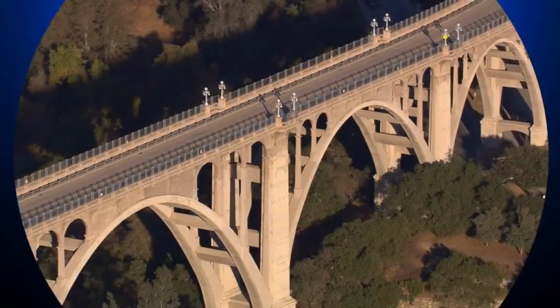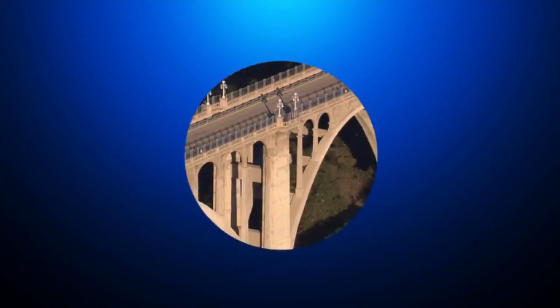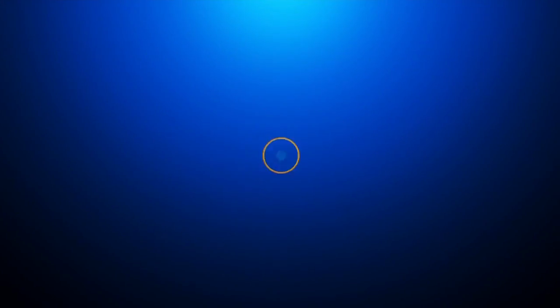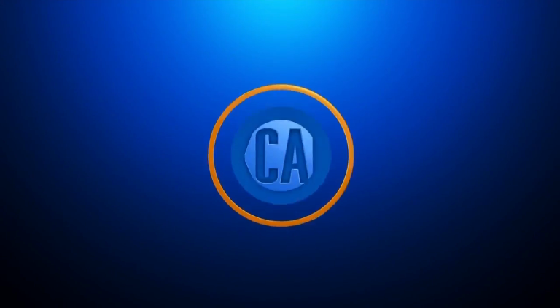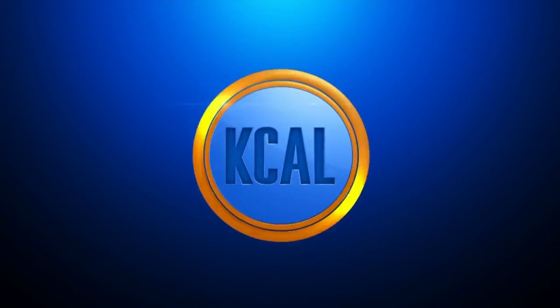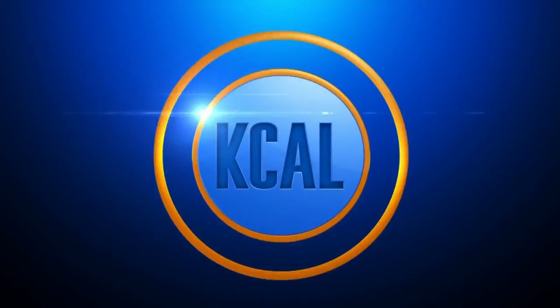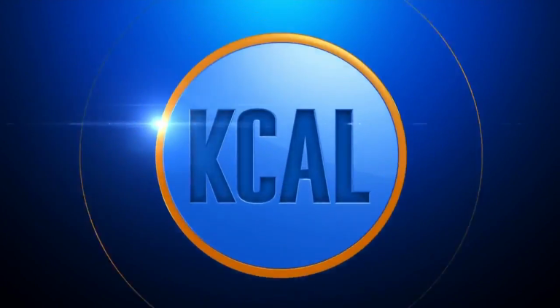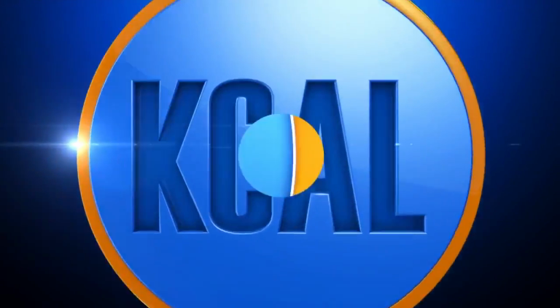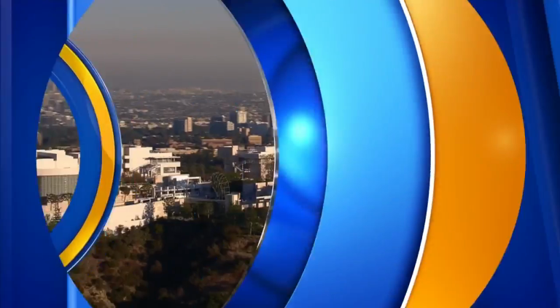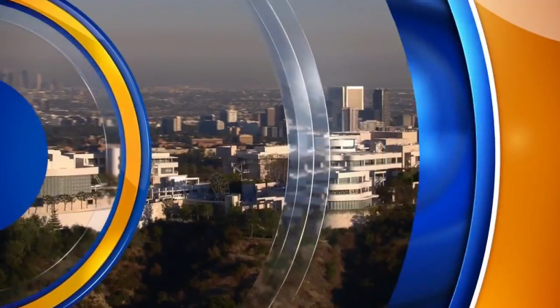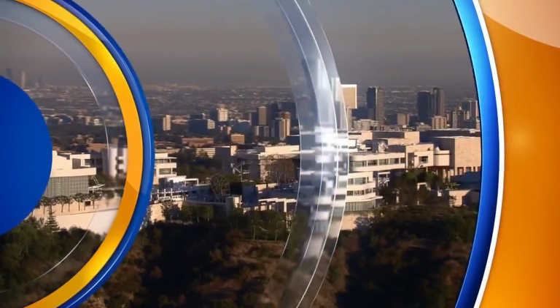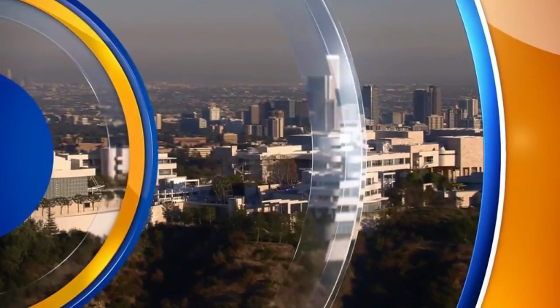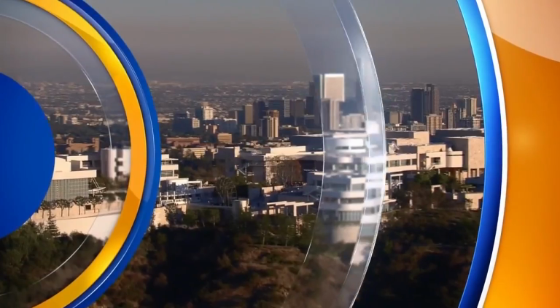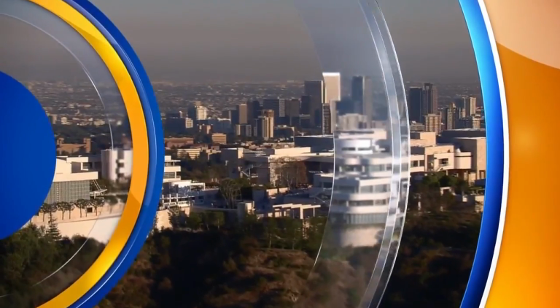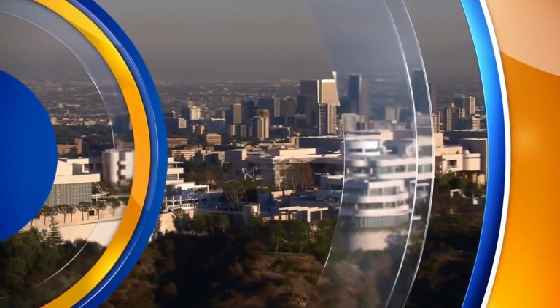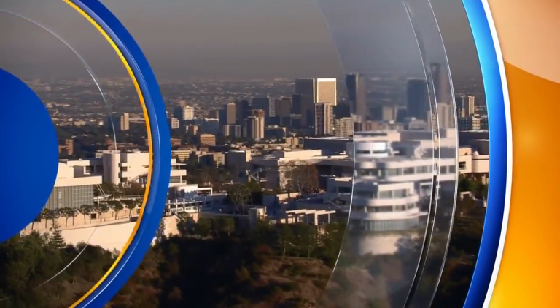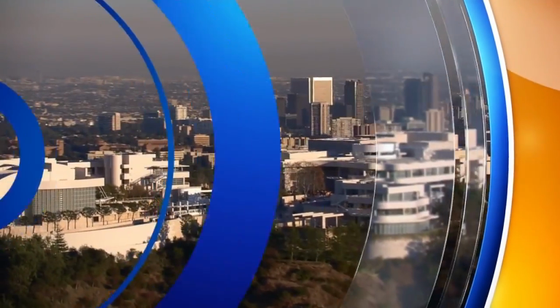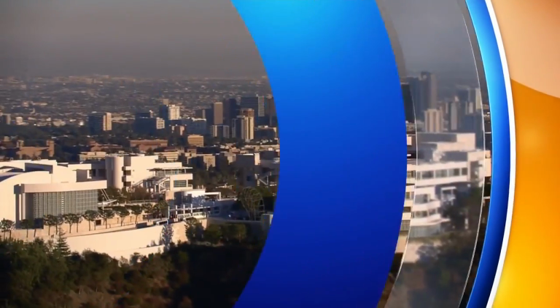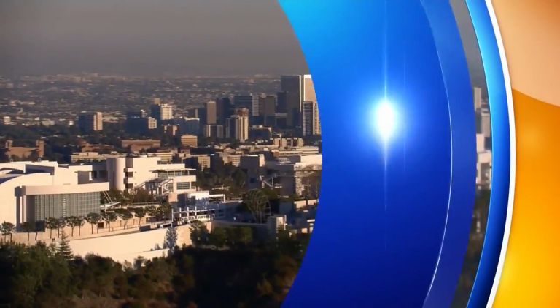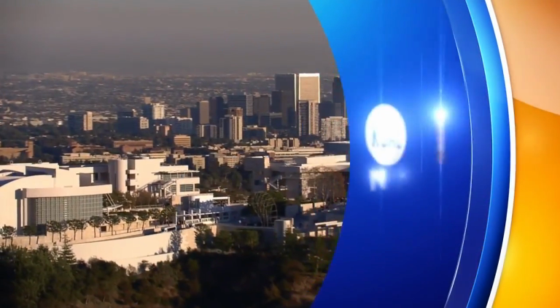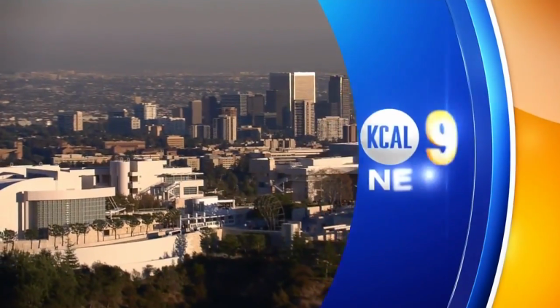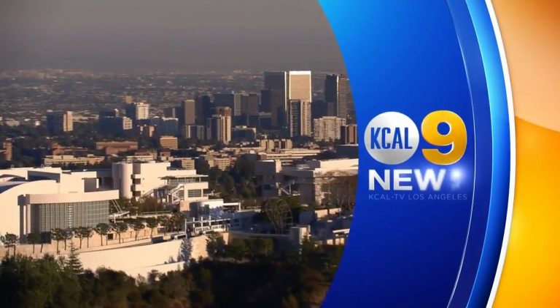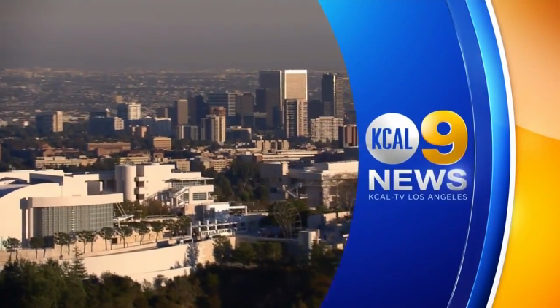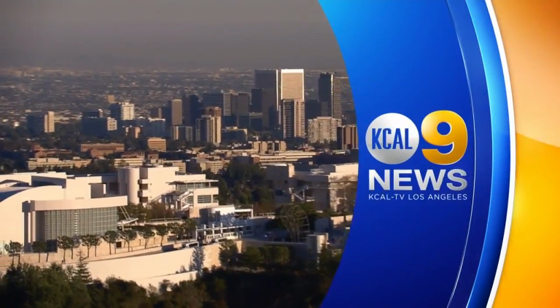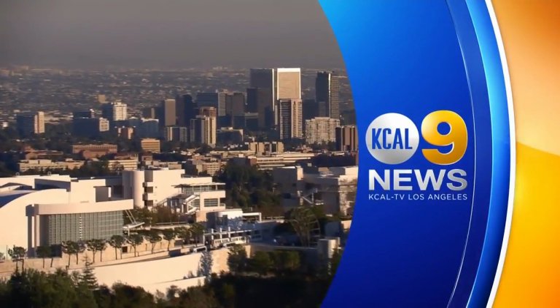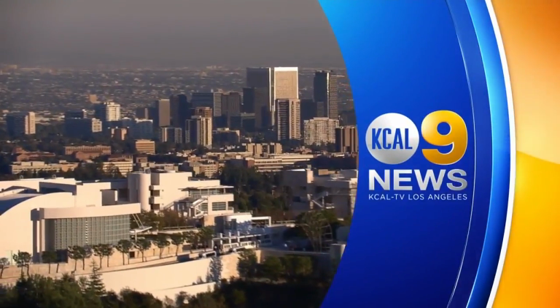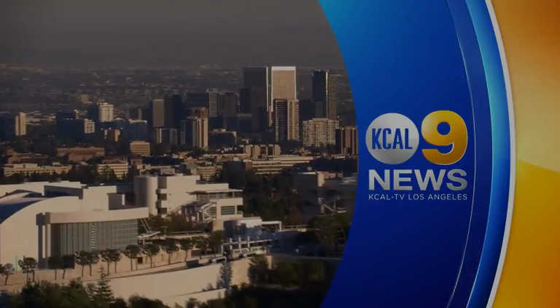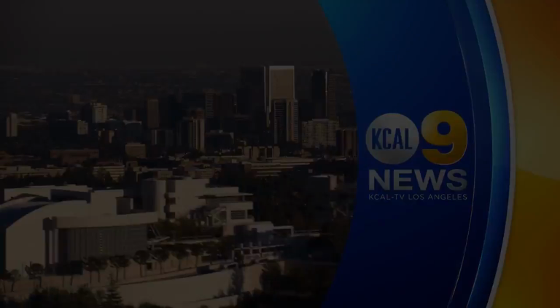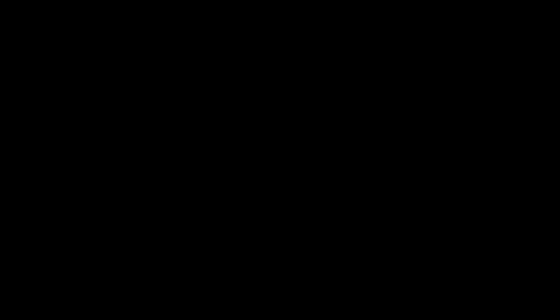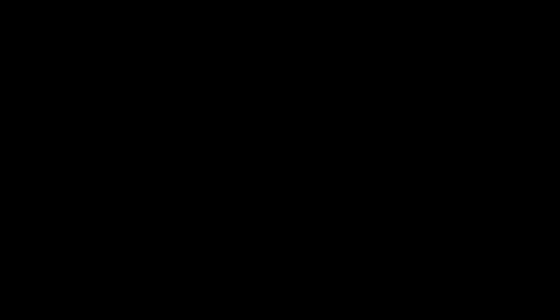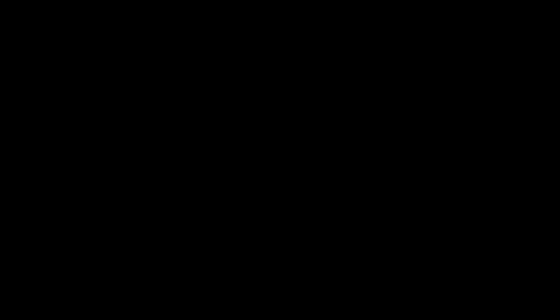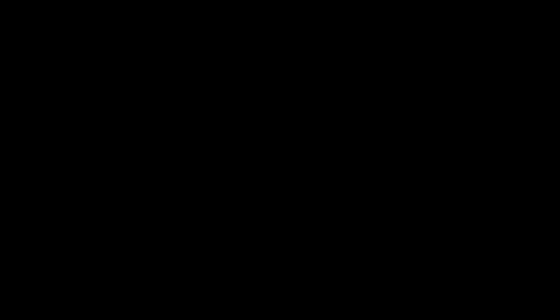Live from the Broadcast Center in Los Angeles, this is KCAL 9 News at Noon.